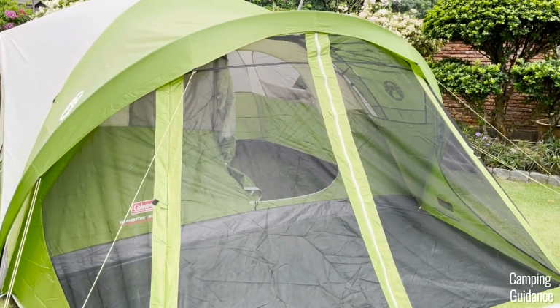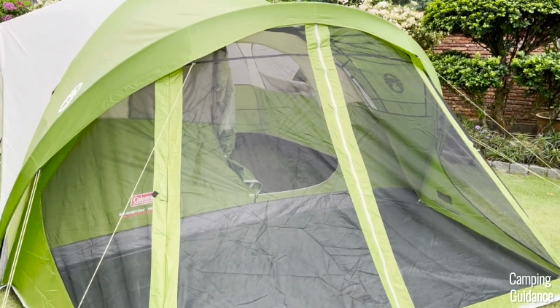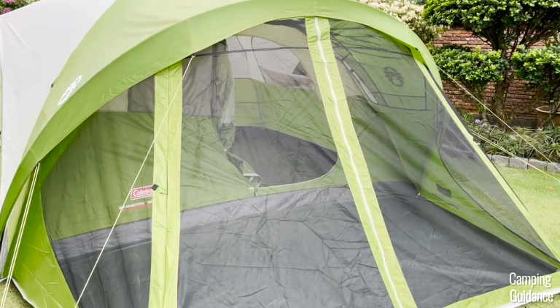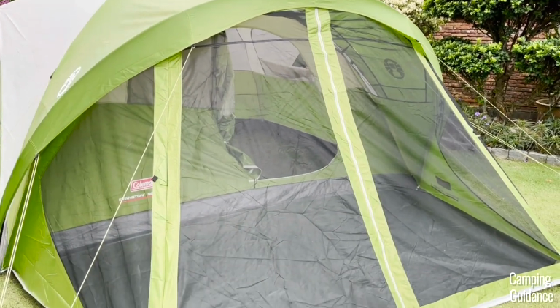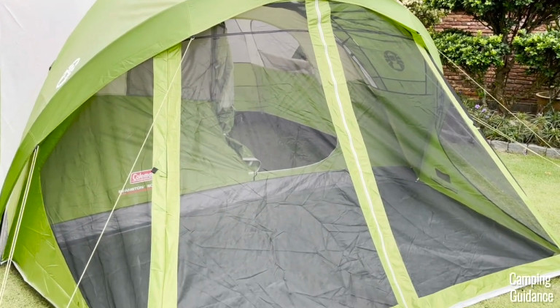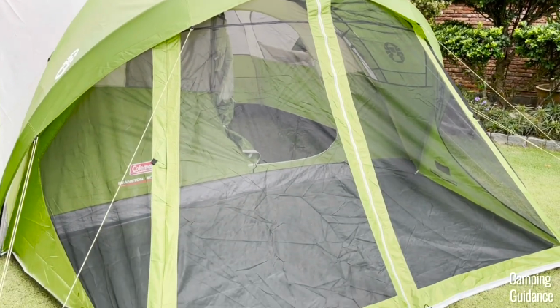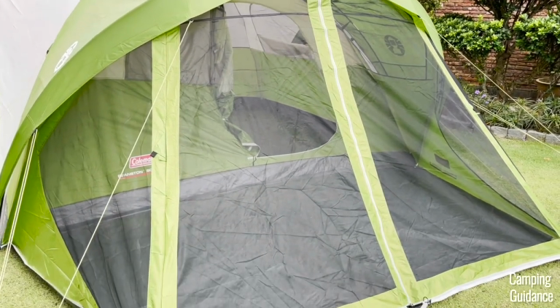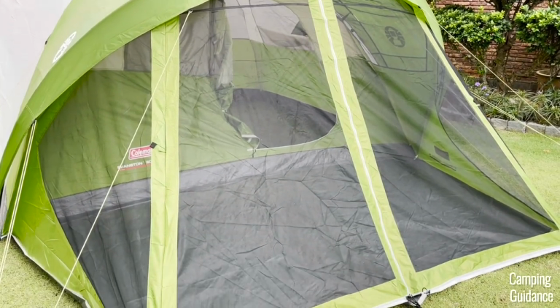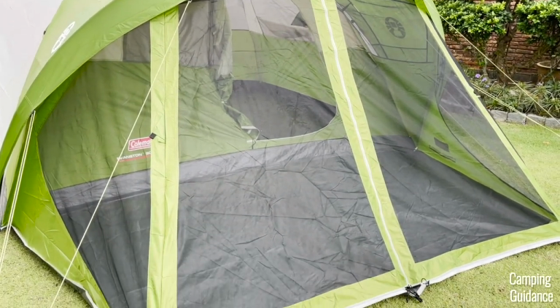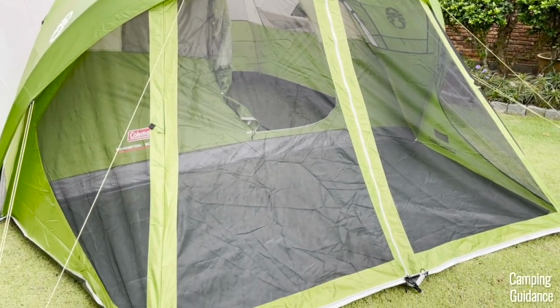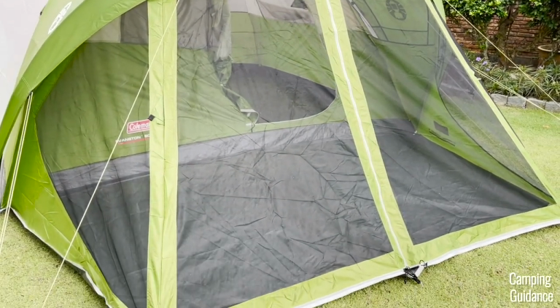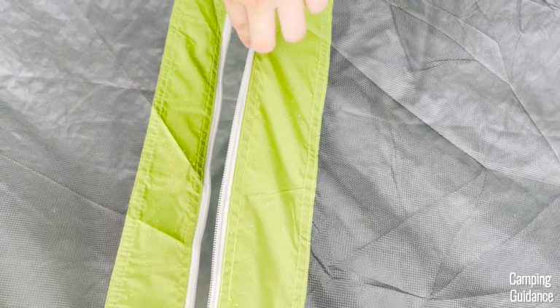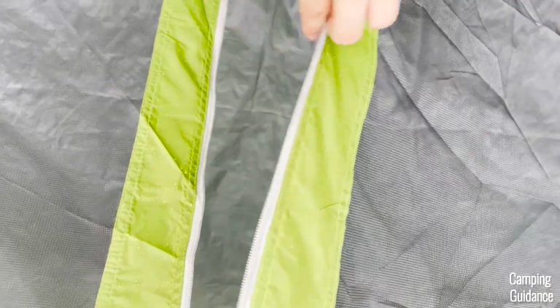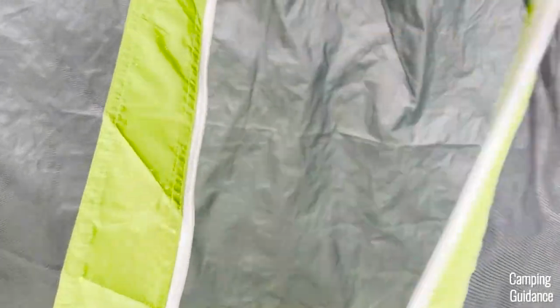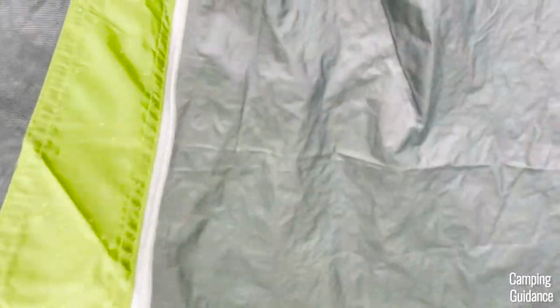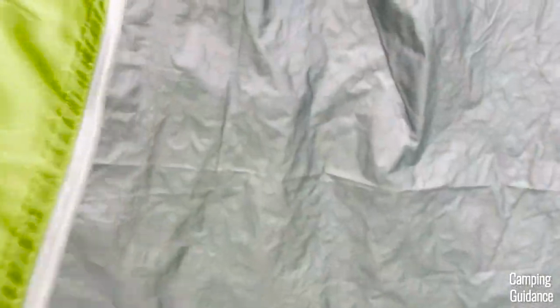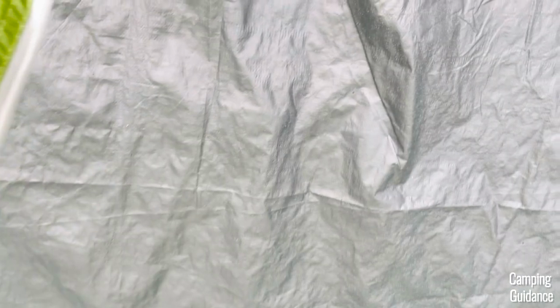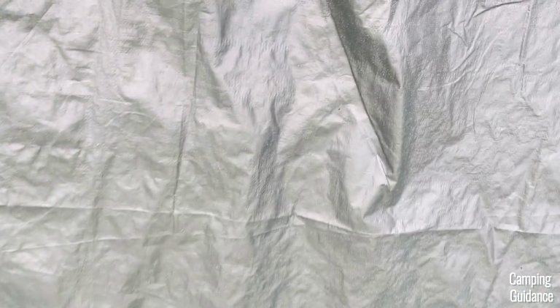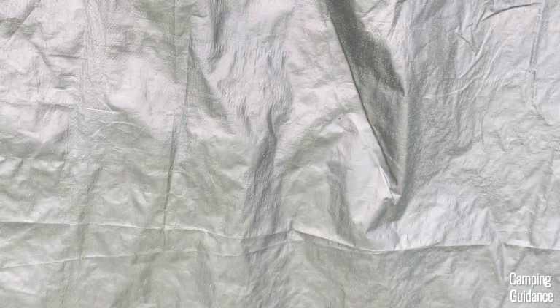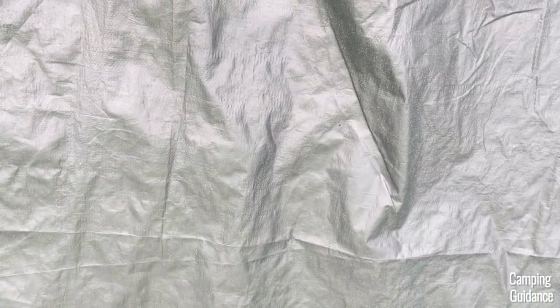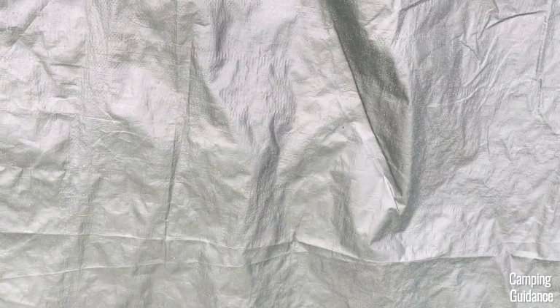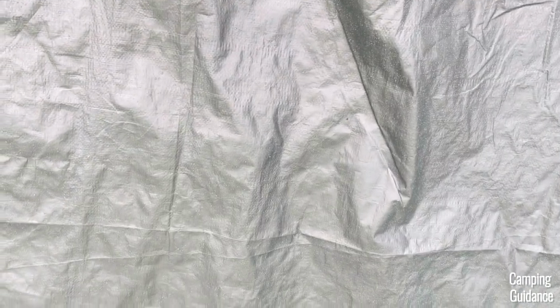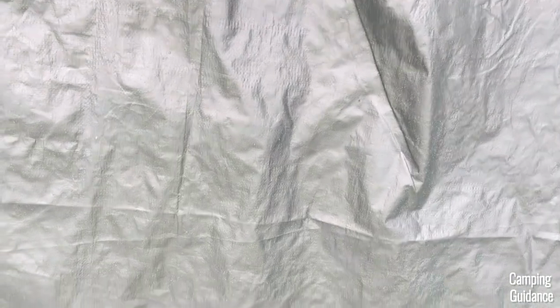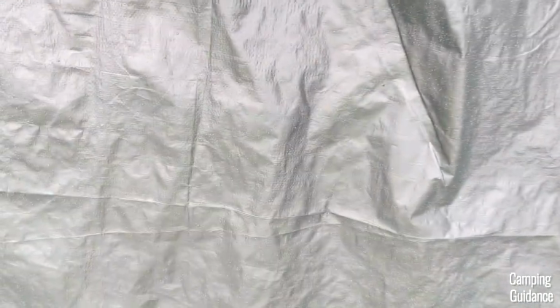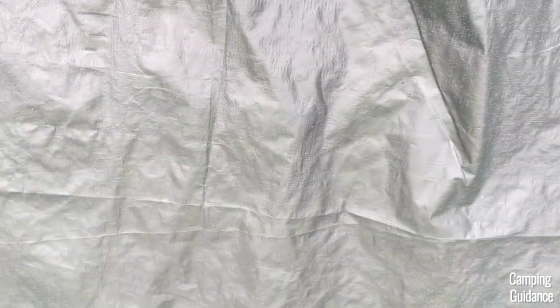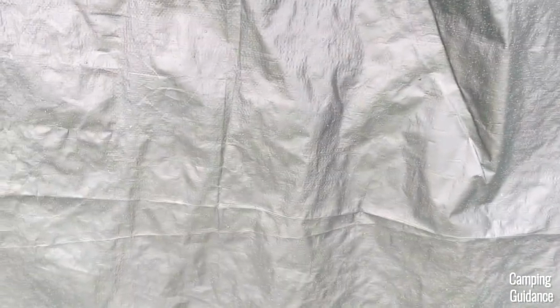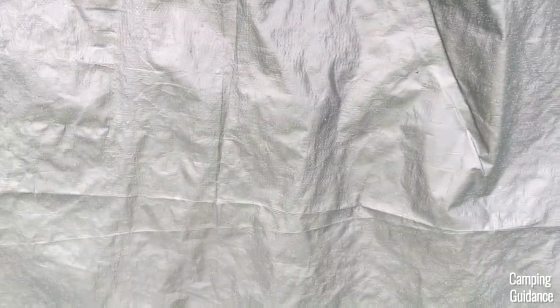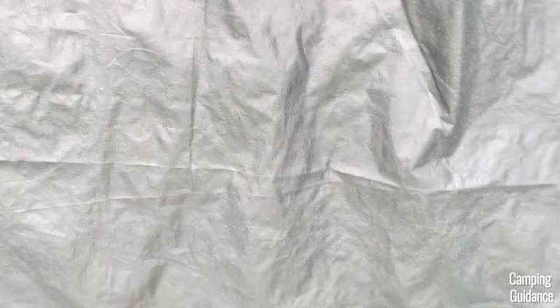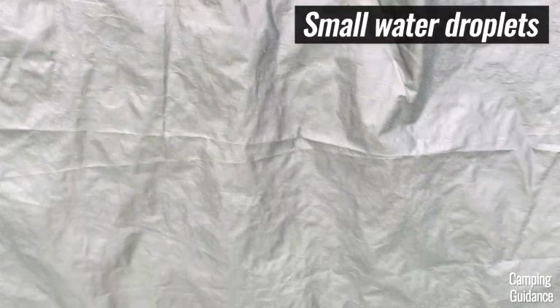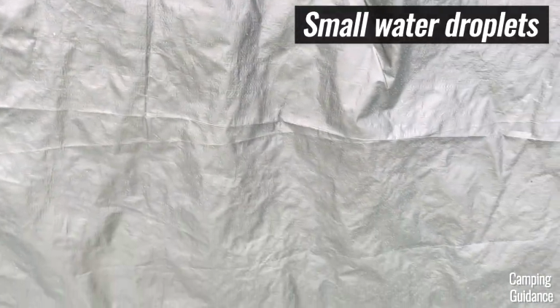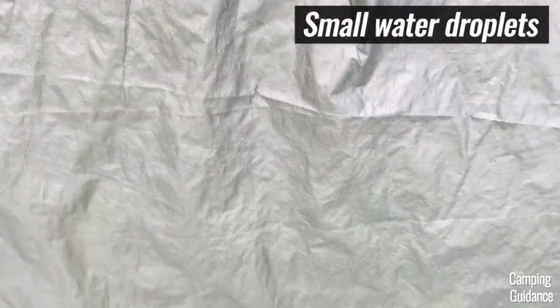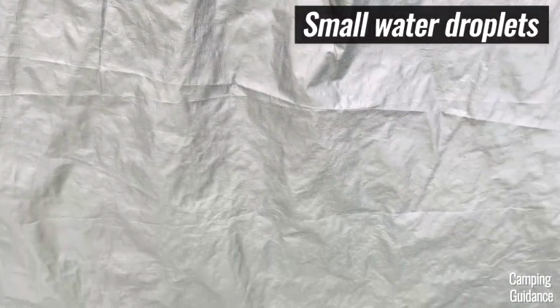However, the flooring of the screen room itself still got wet because there isn't enough rainfly to cover the entire screen room.